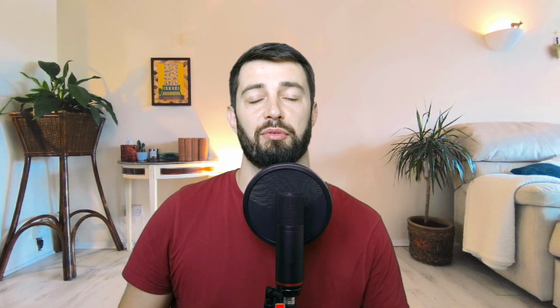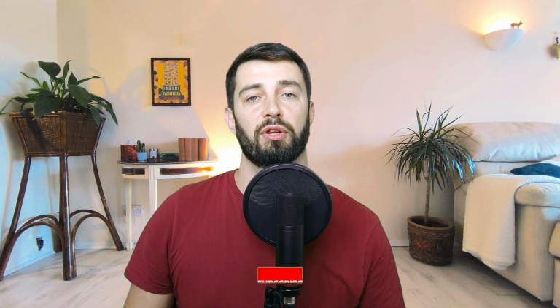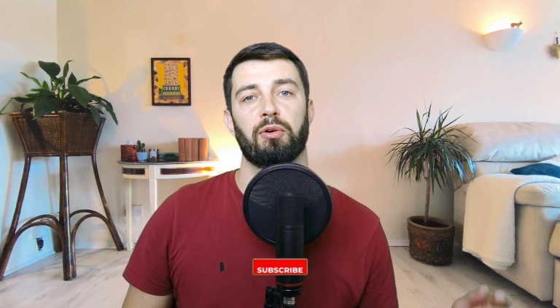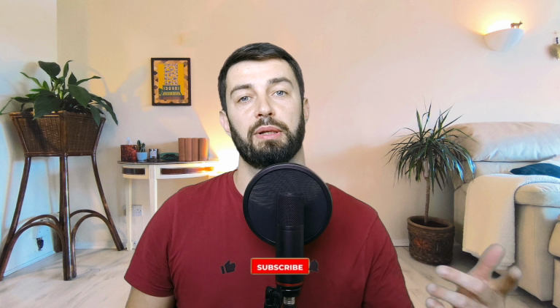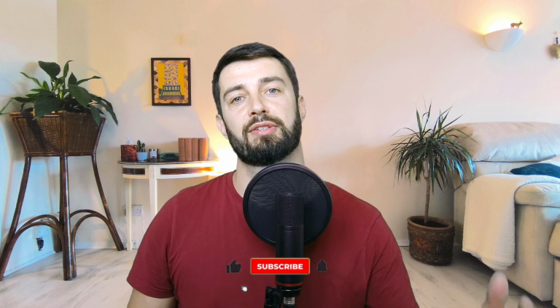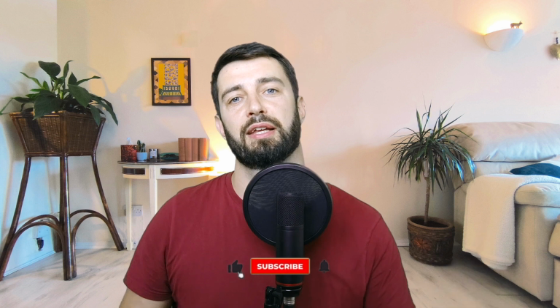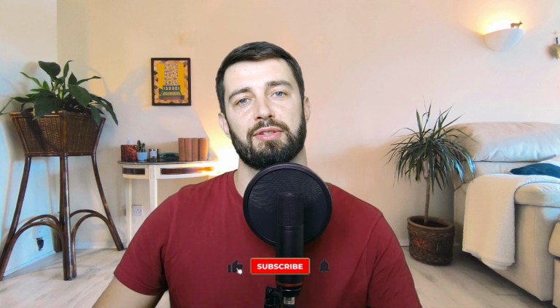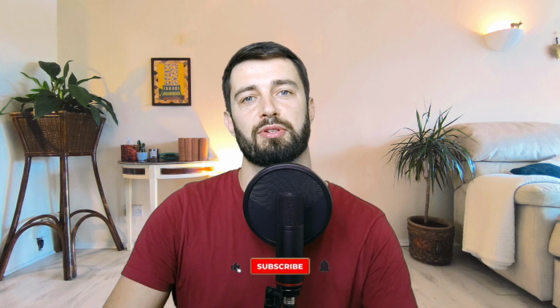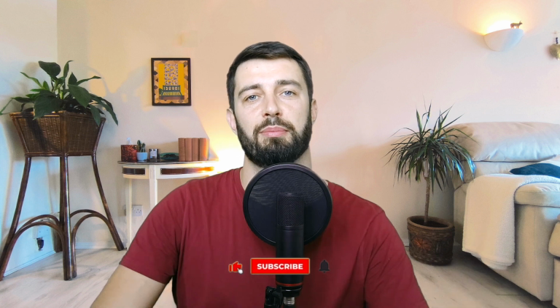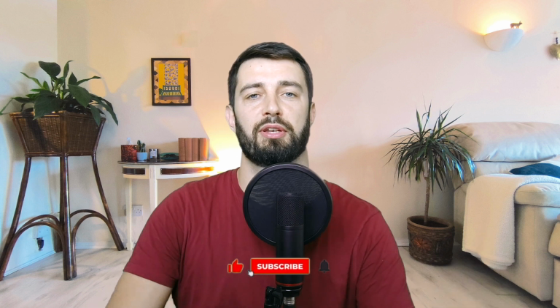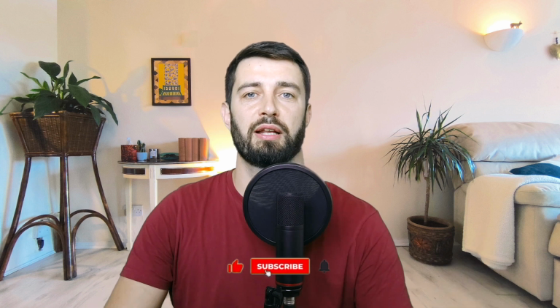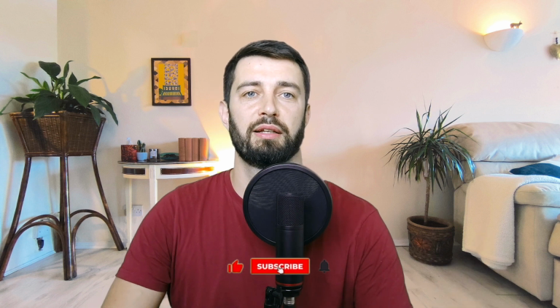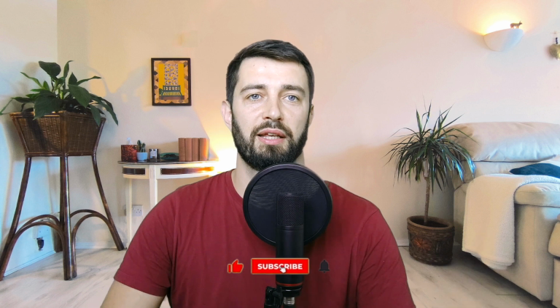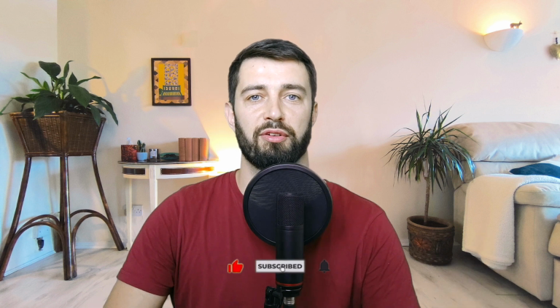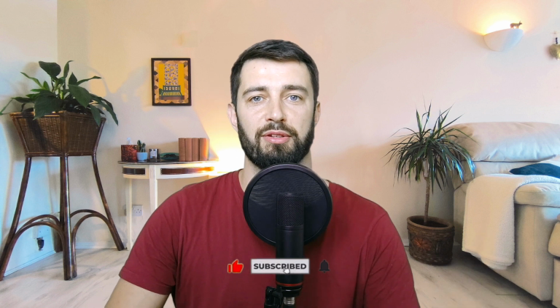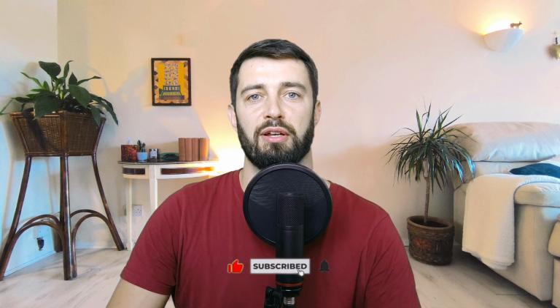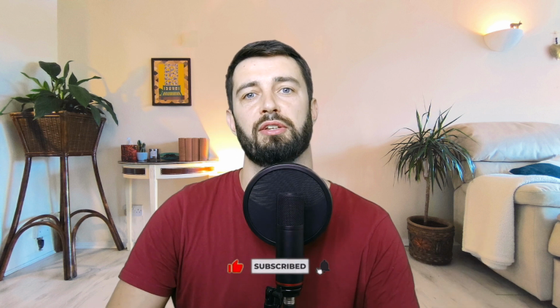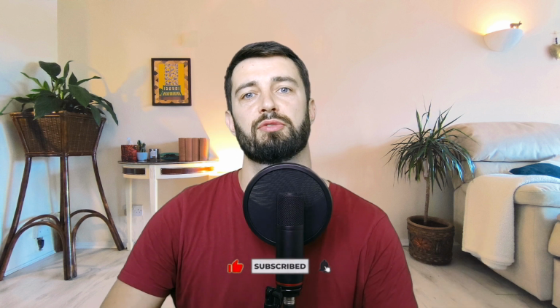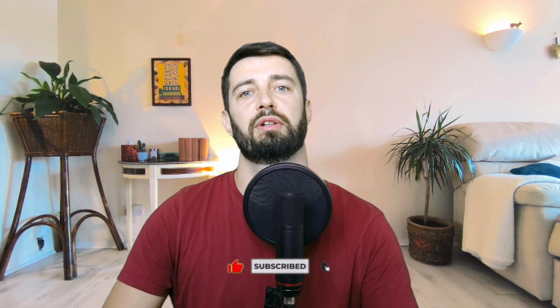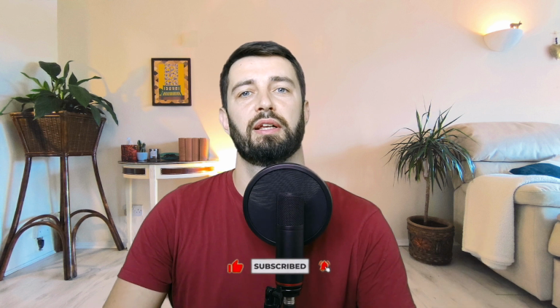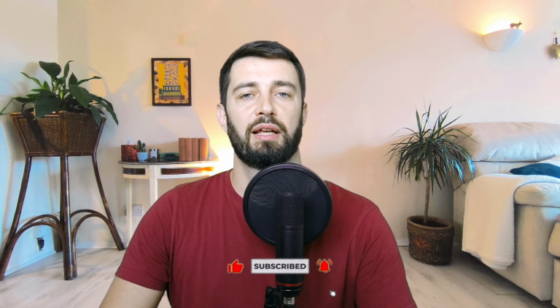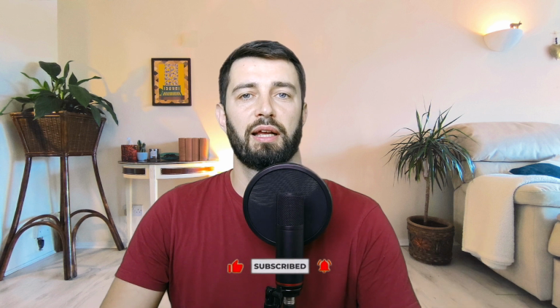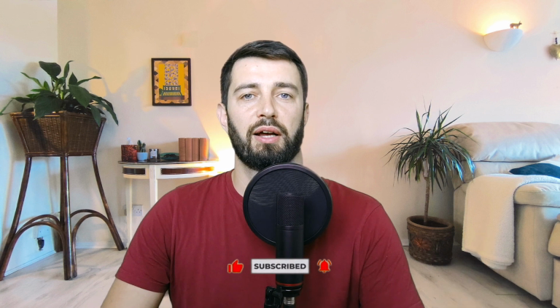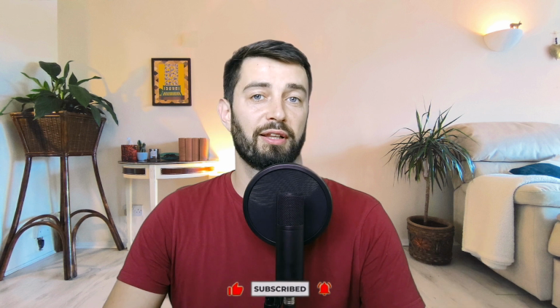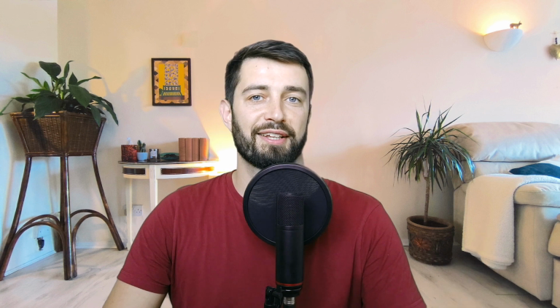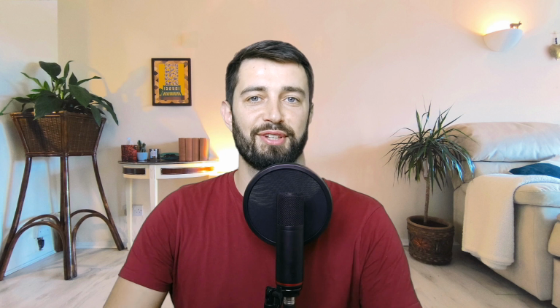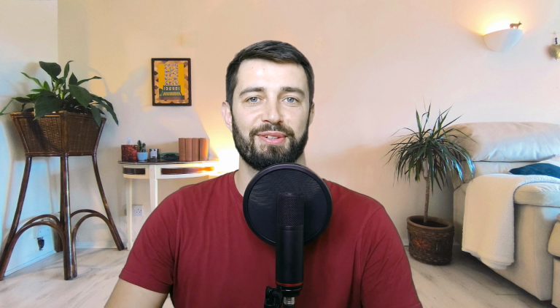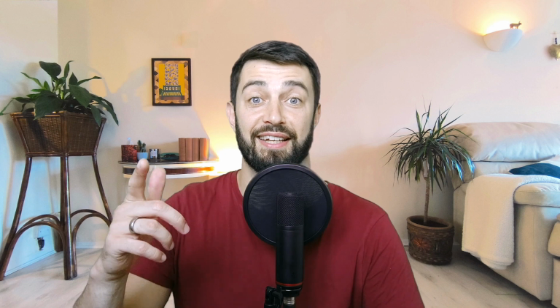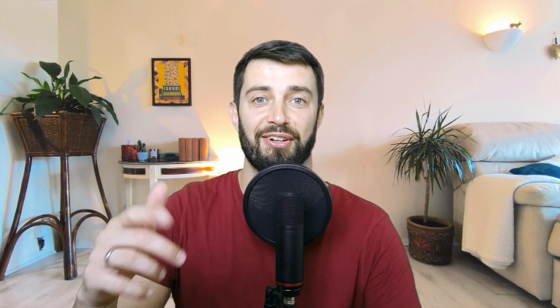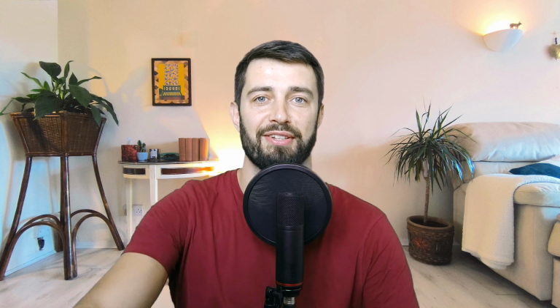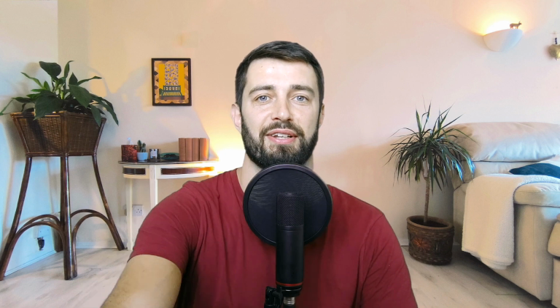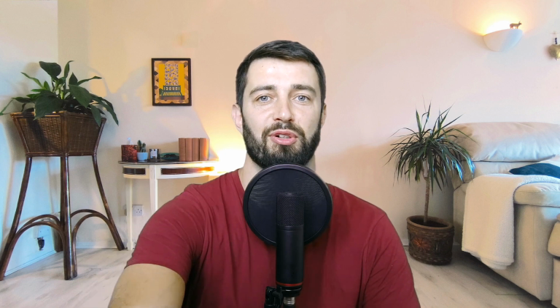Before you go, please like and subscribe to the channel if you found this content useful. Until the next video, take care of your eyes.